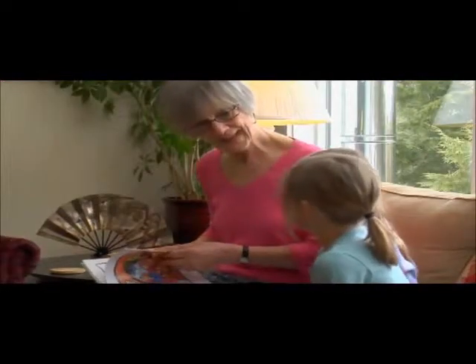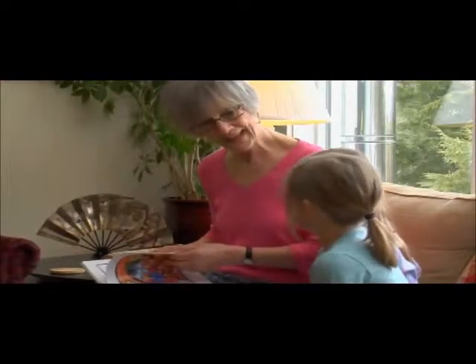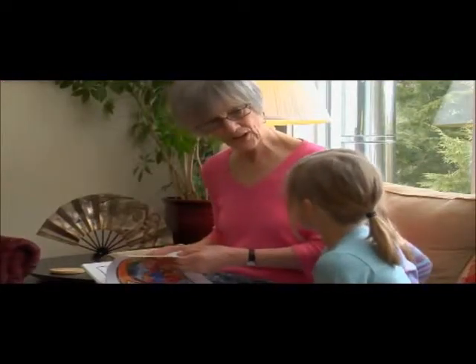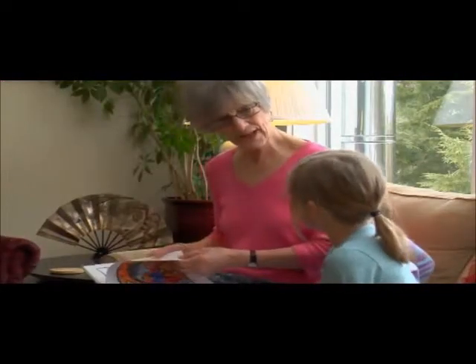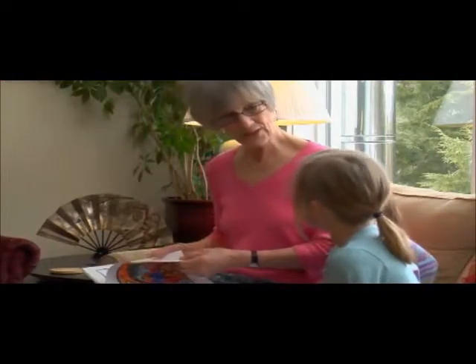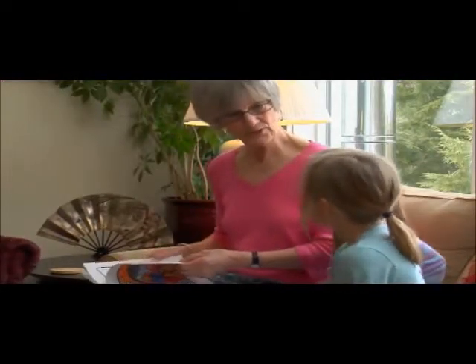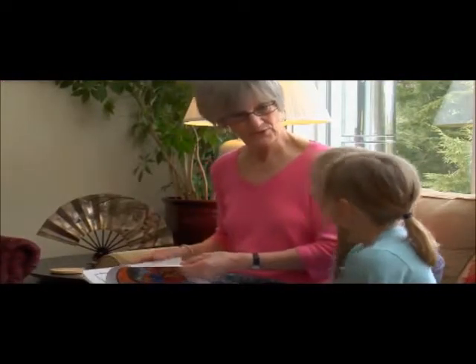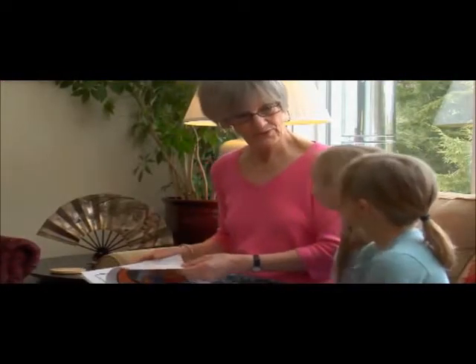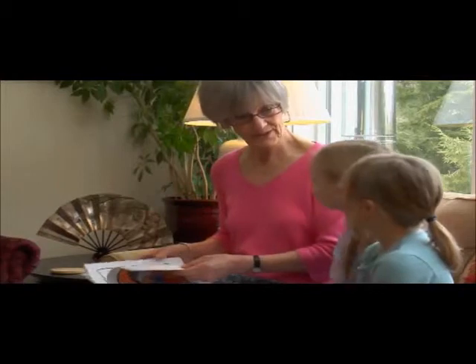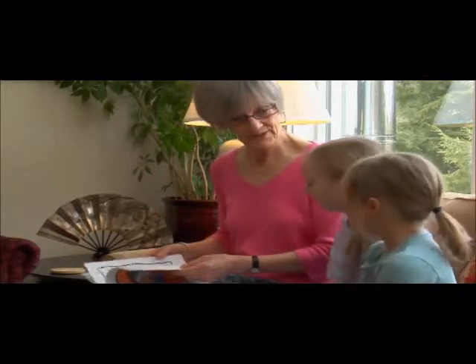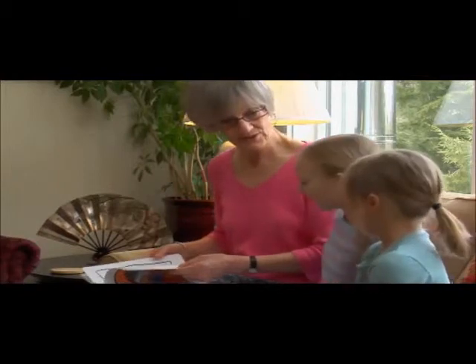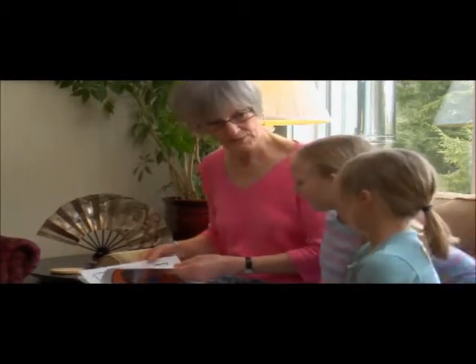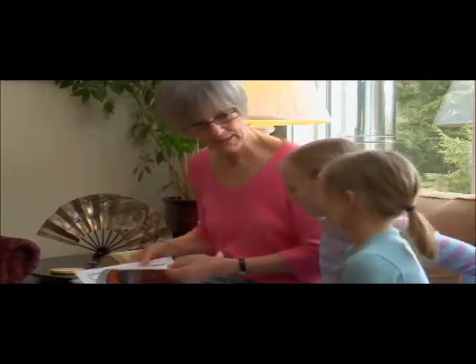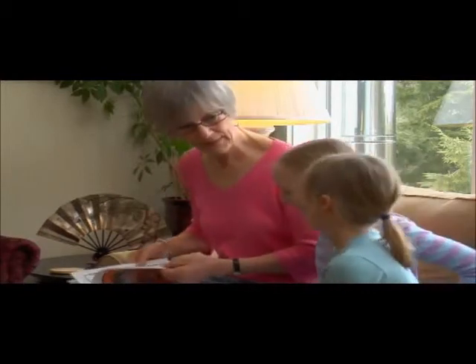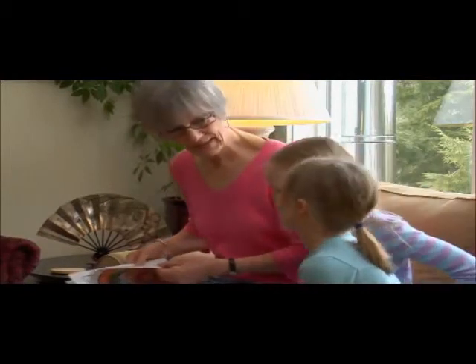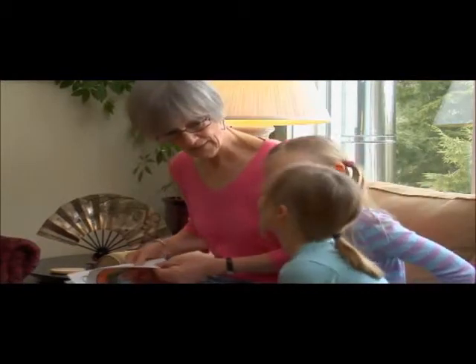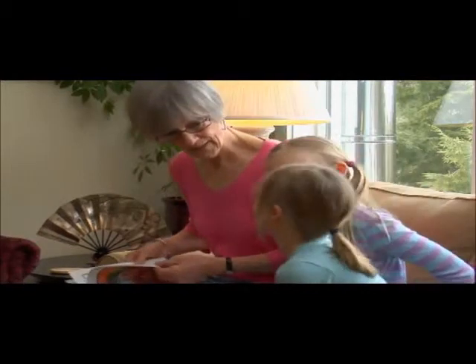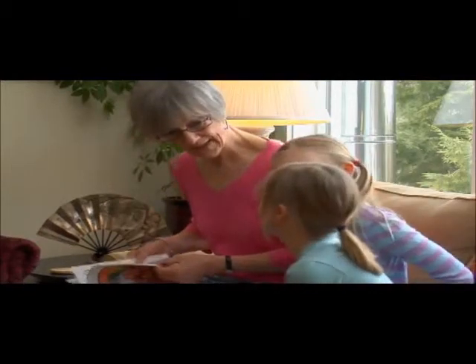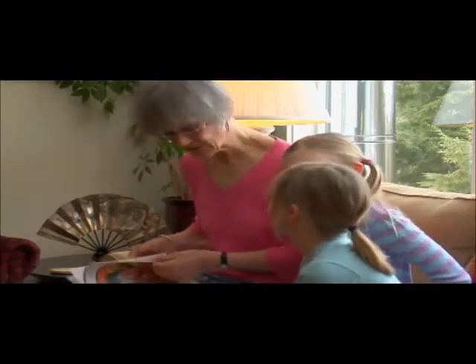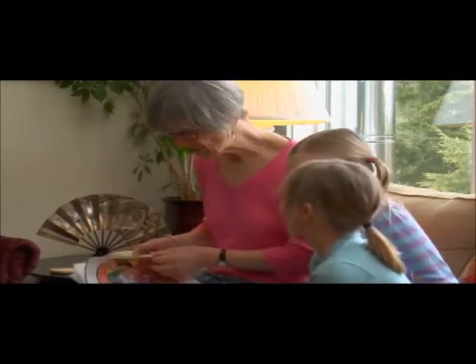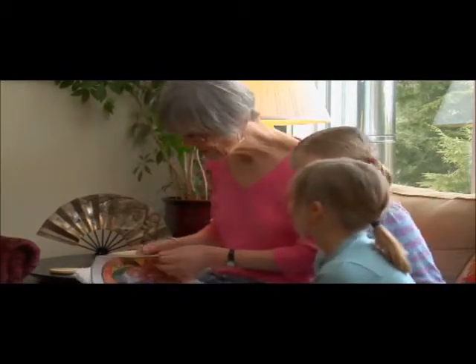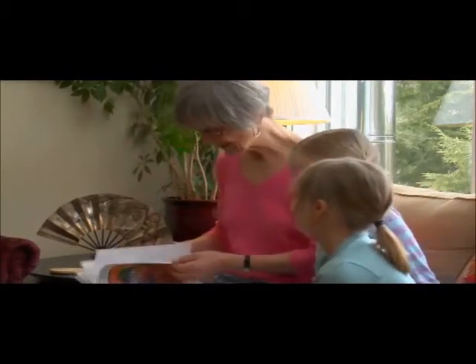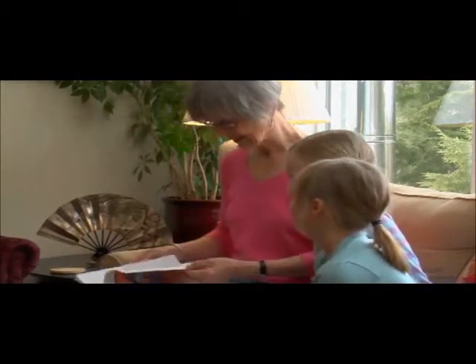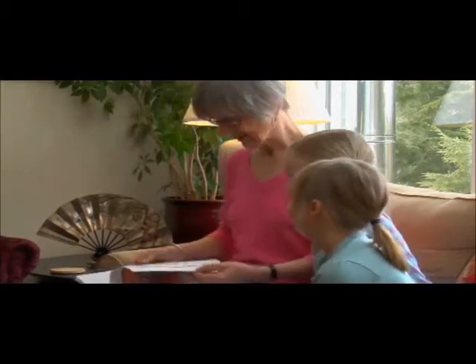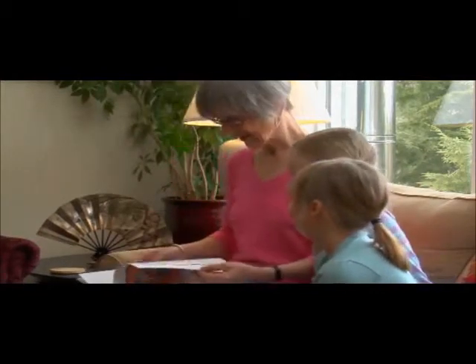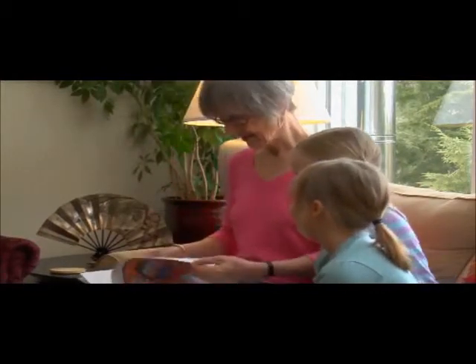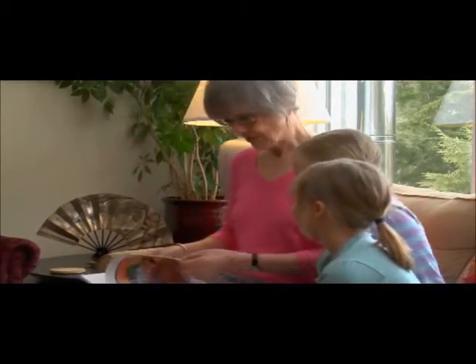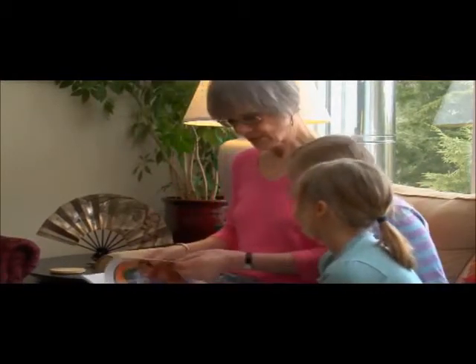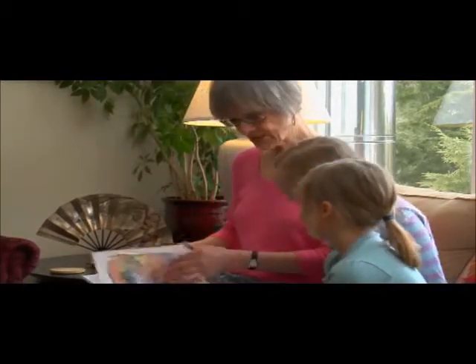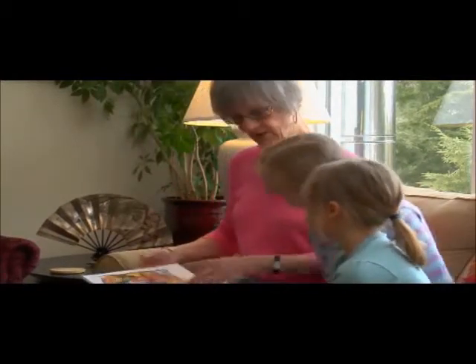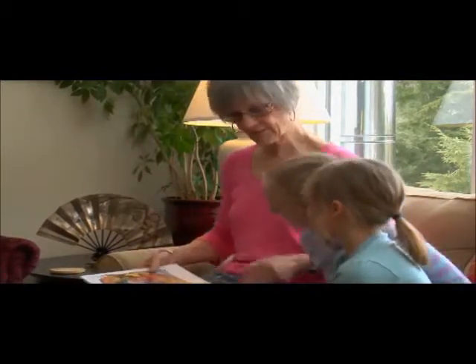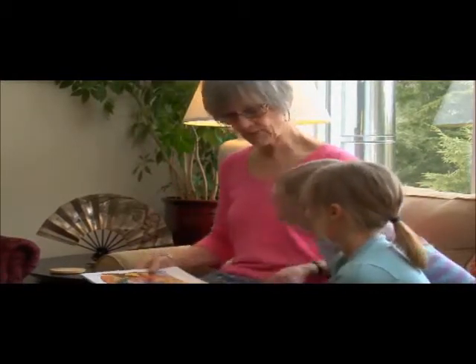Don't let arthritis or sore joints compromise your quality of life or the quality of life of those you love.